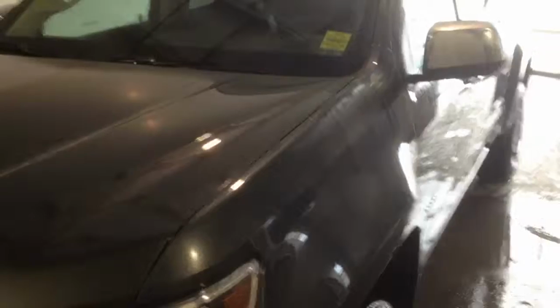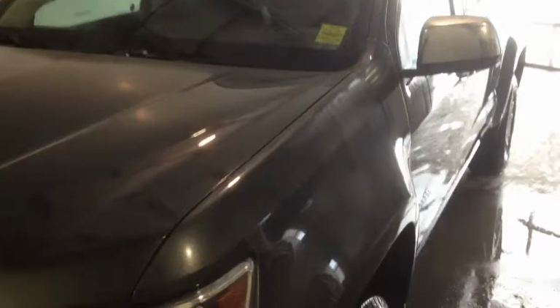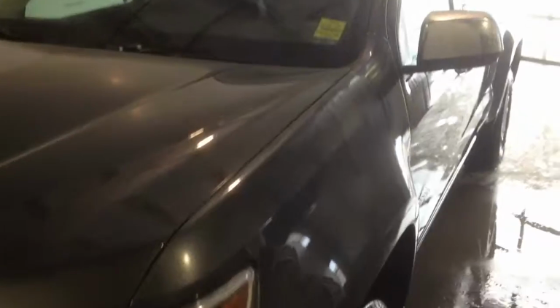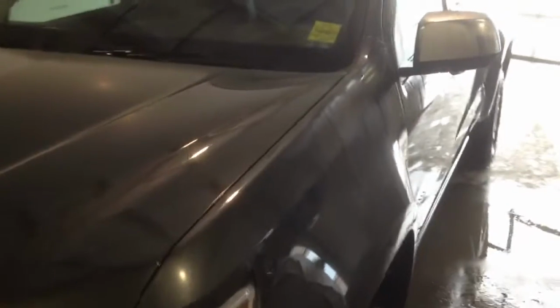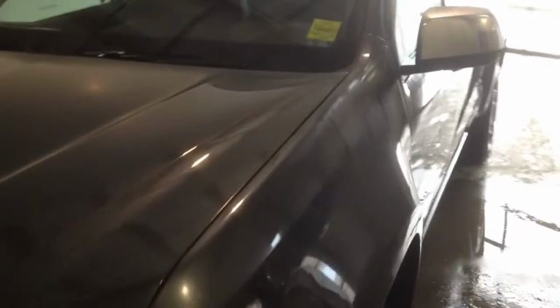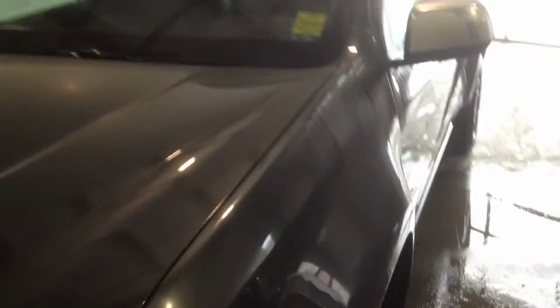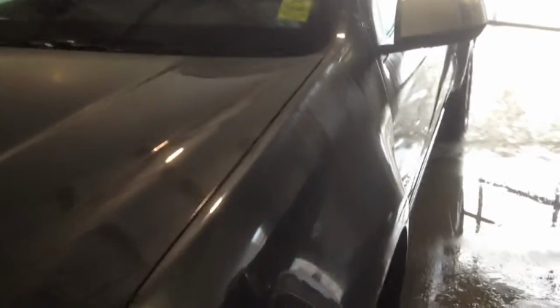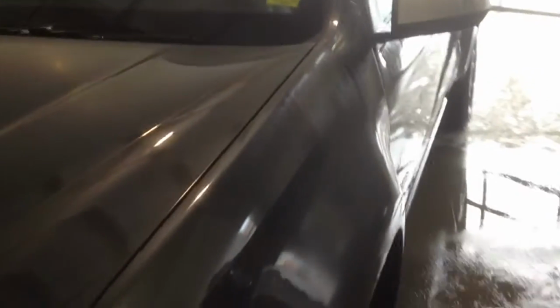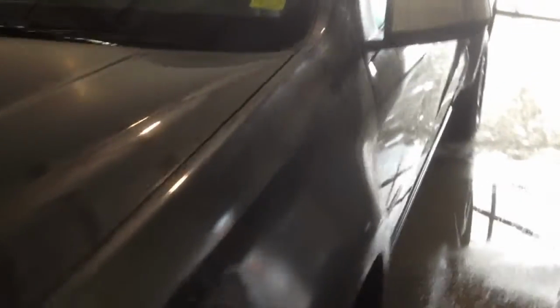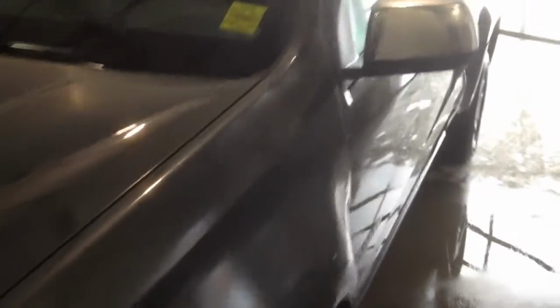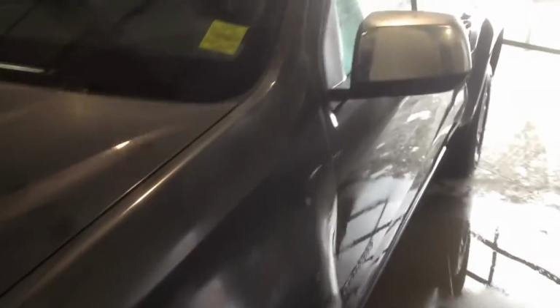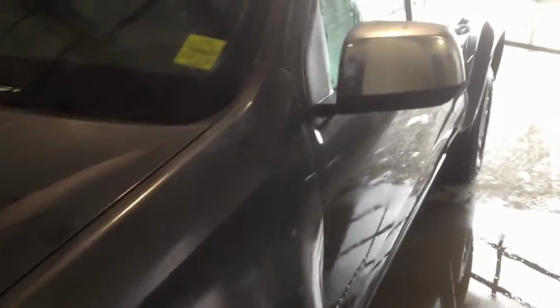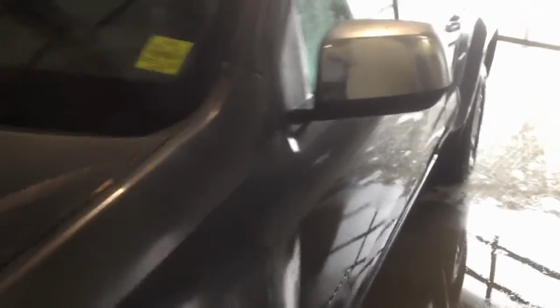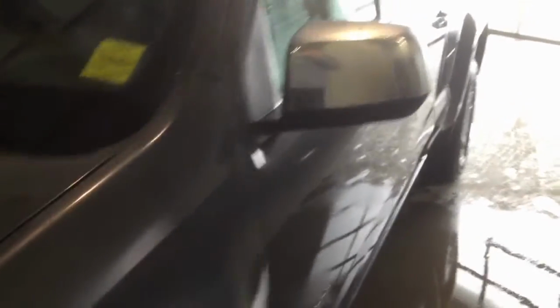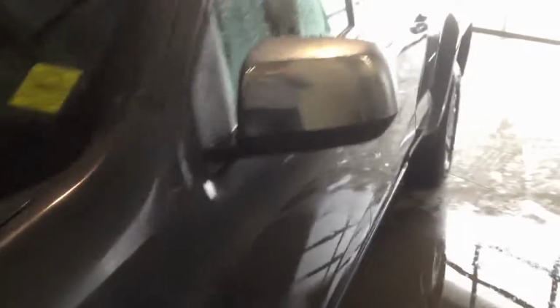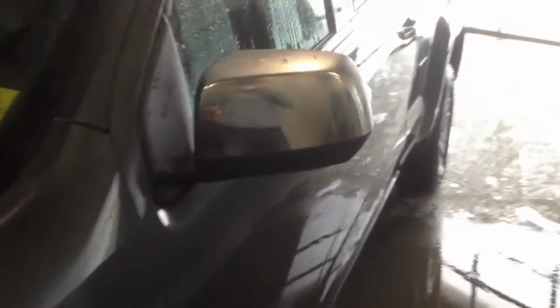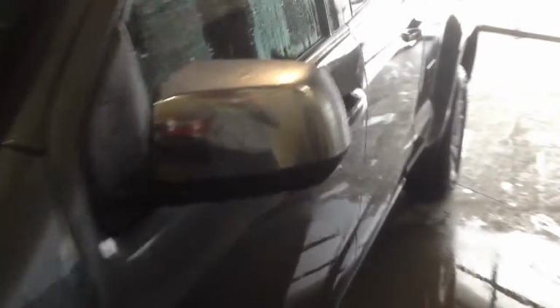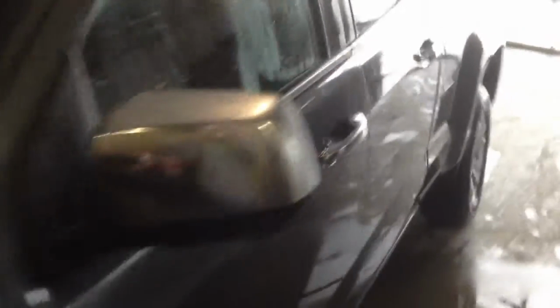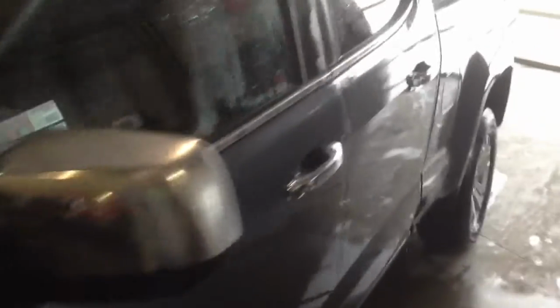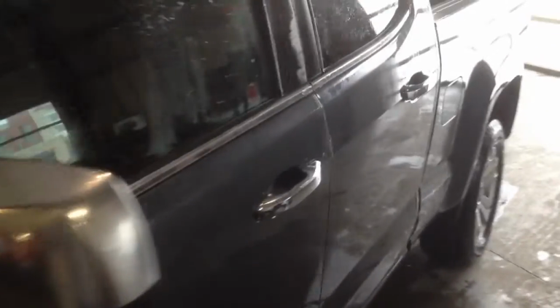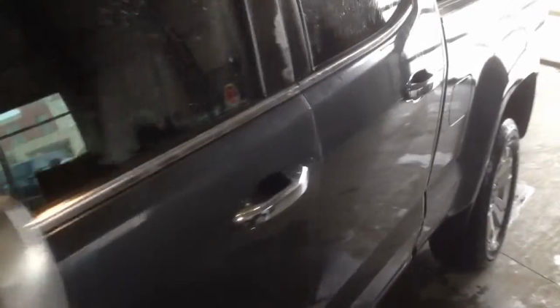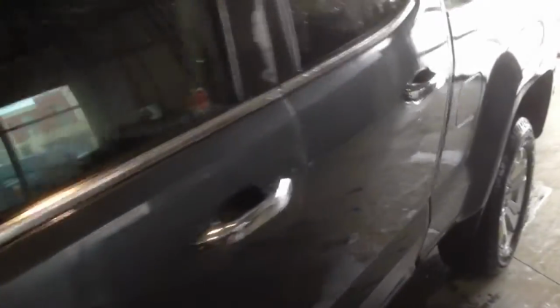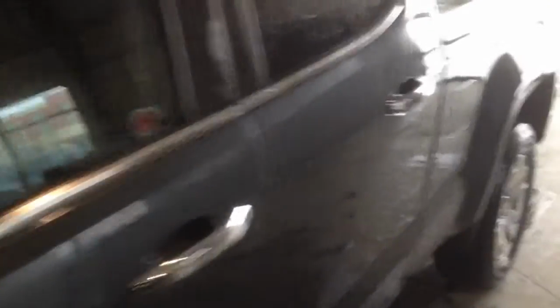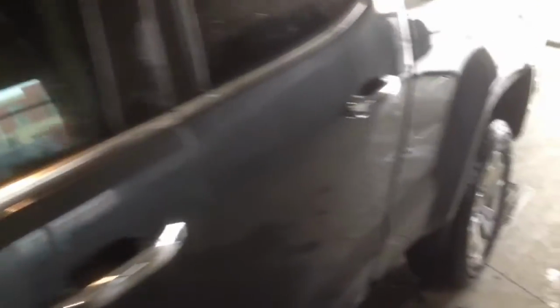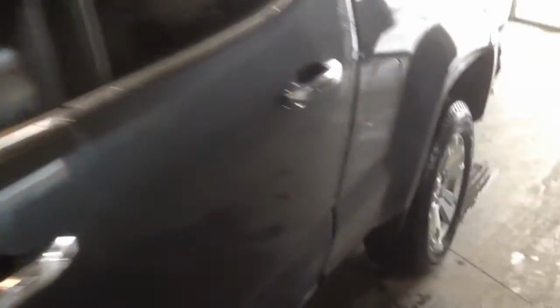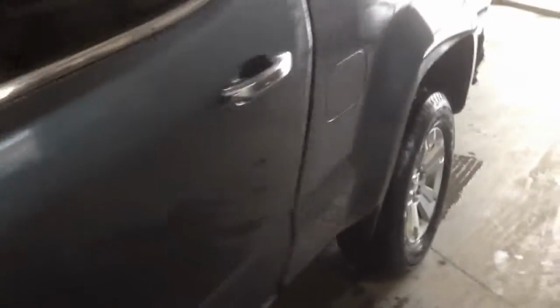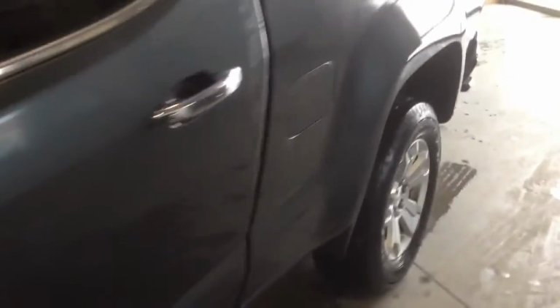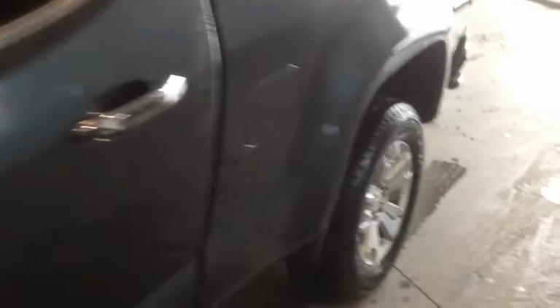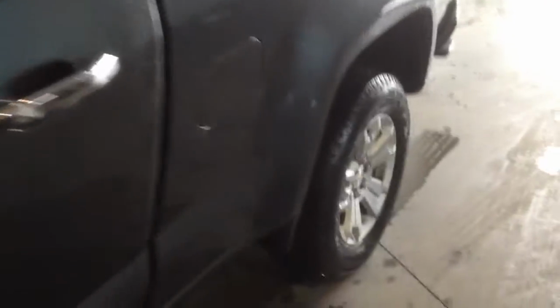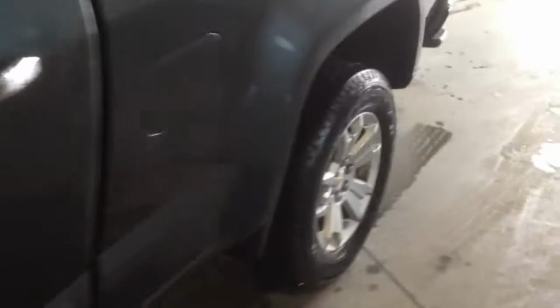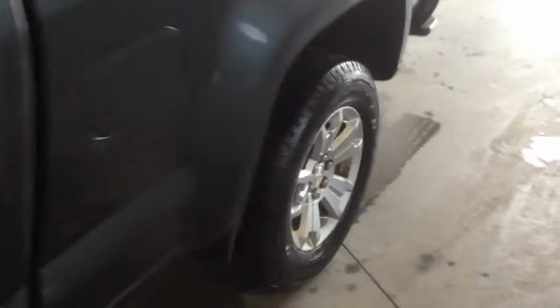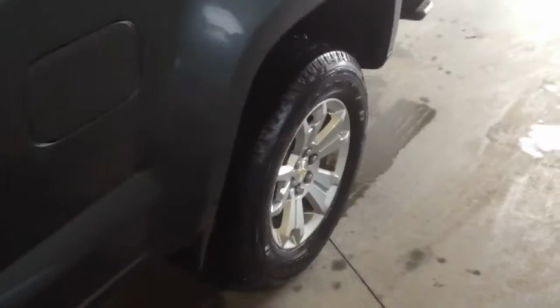Welcome to Davis Chevrolet. This is a 2015 Chevrolet Colorado in the color gray.